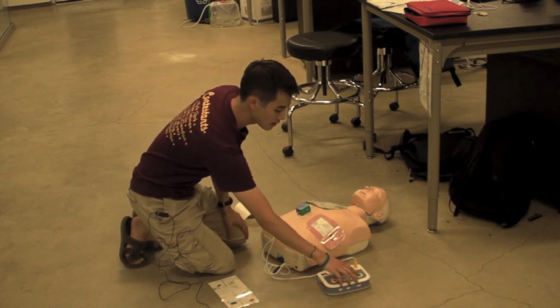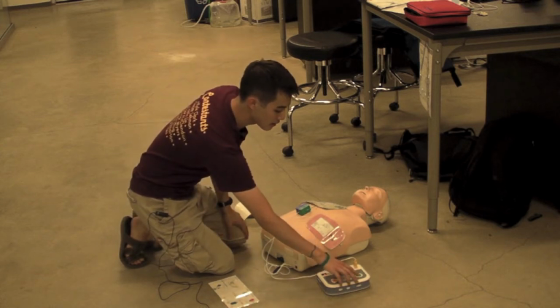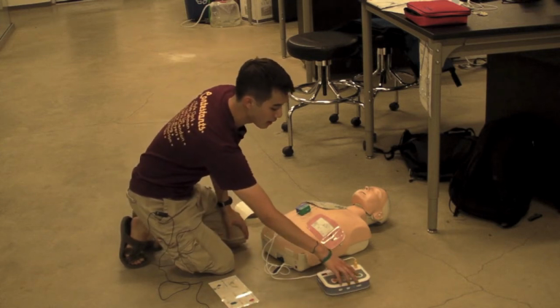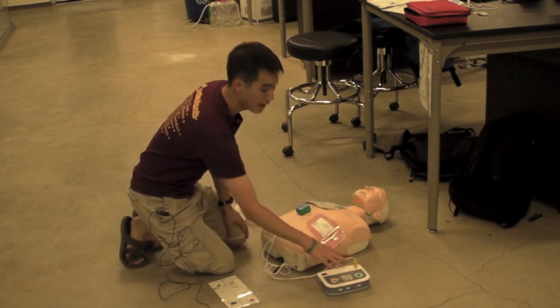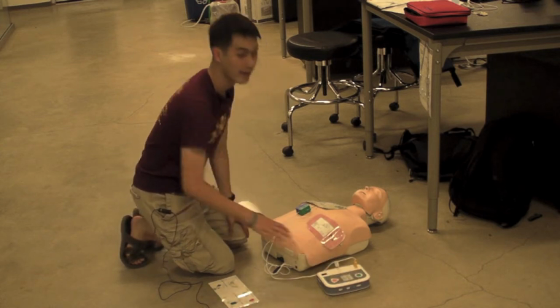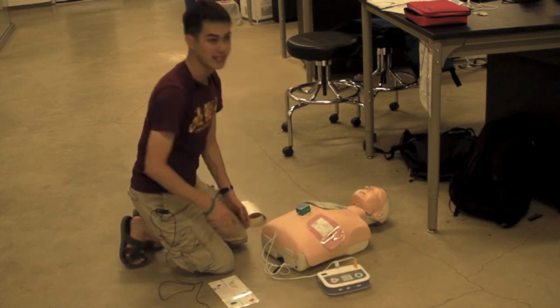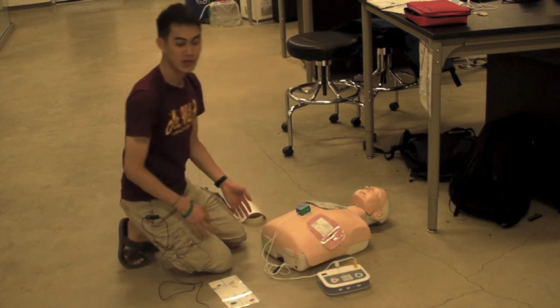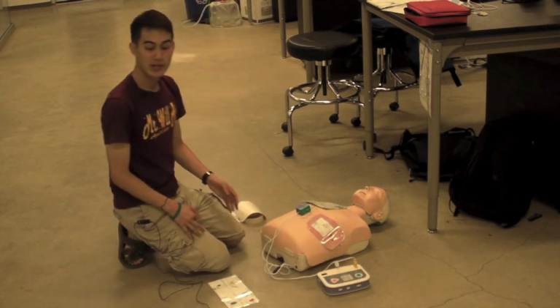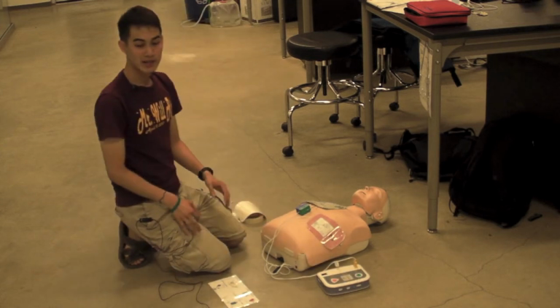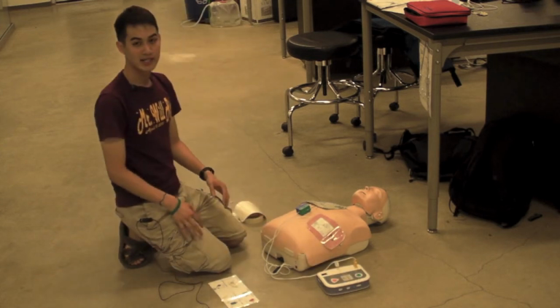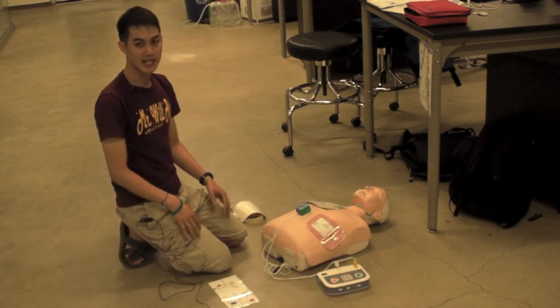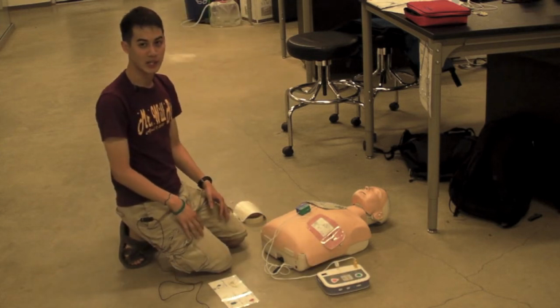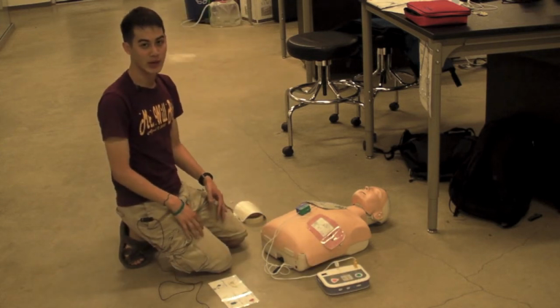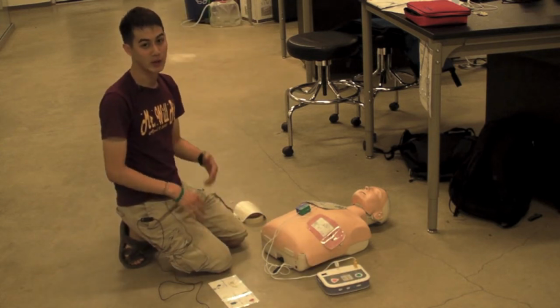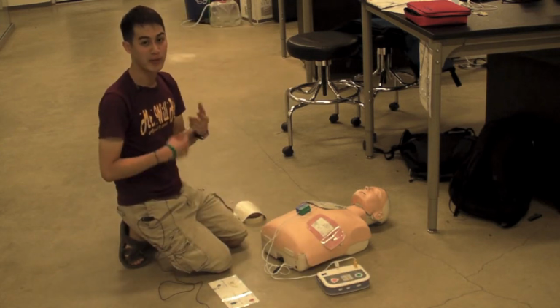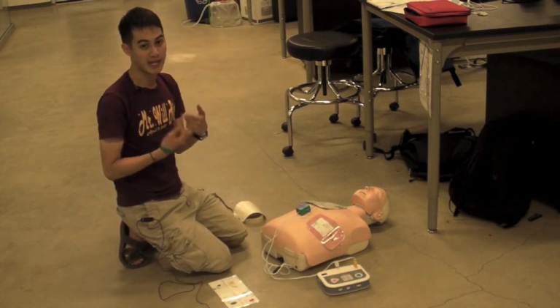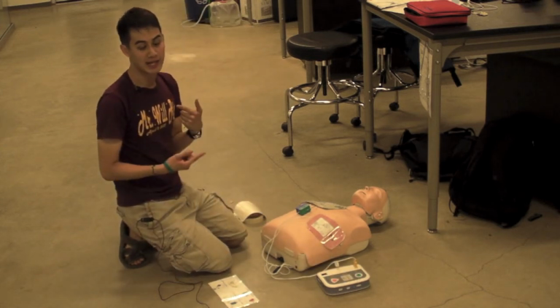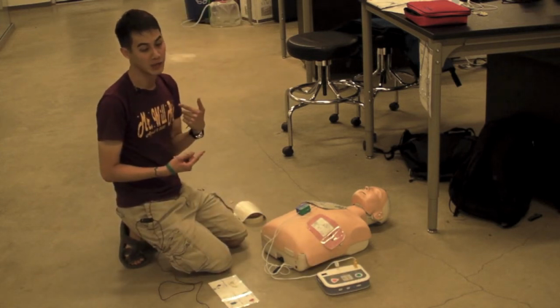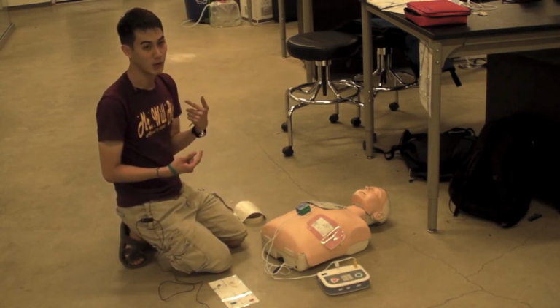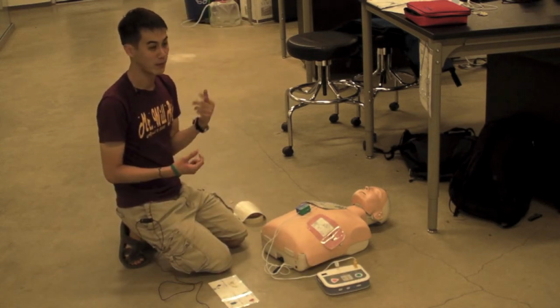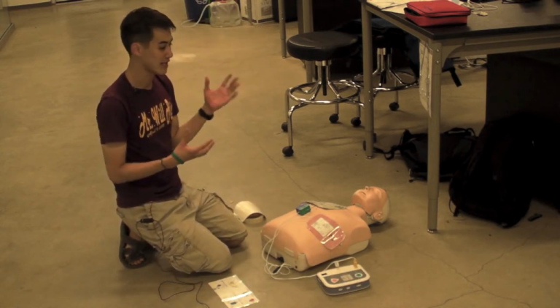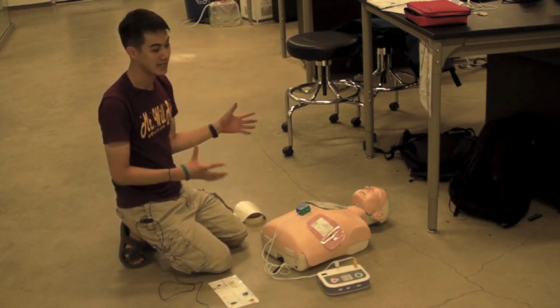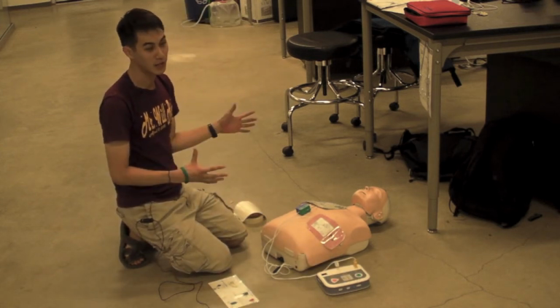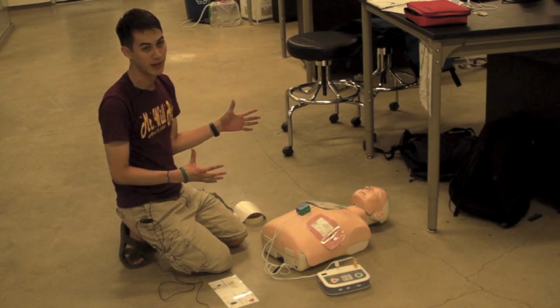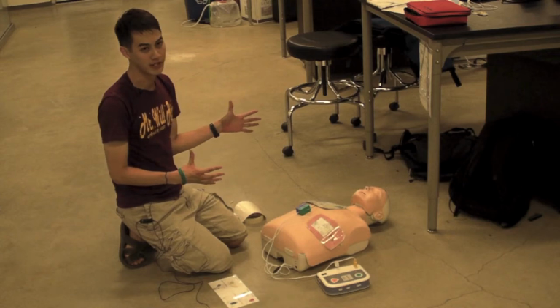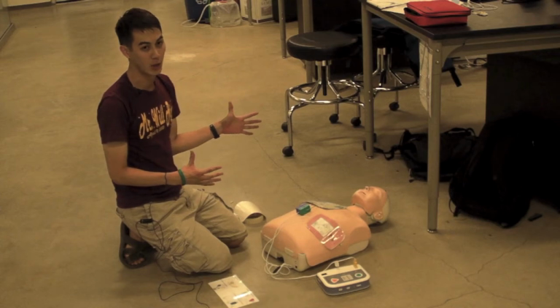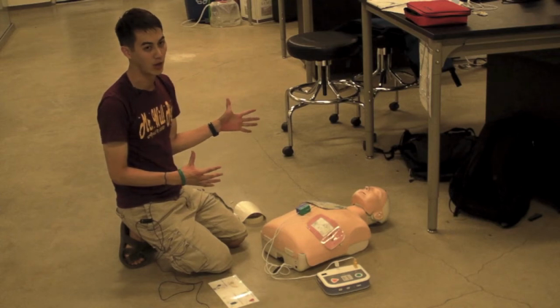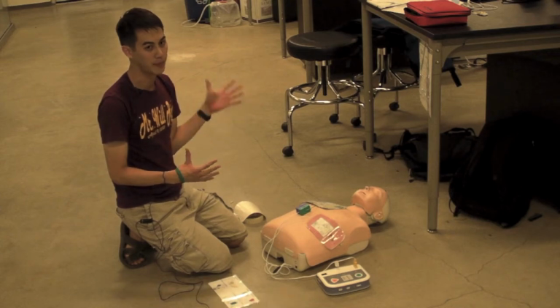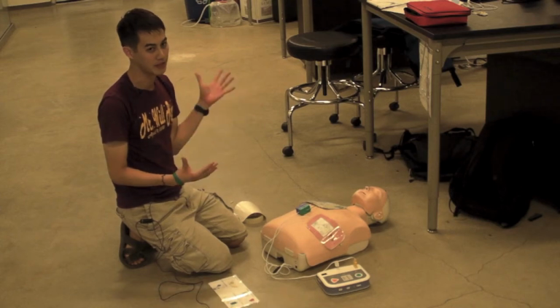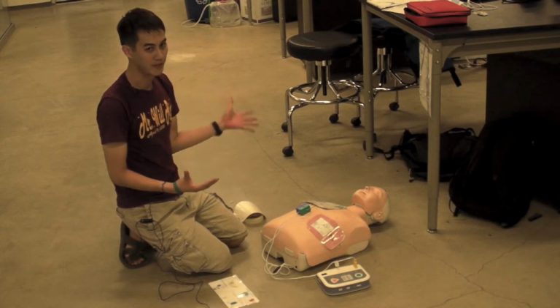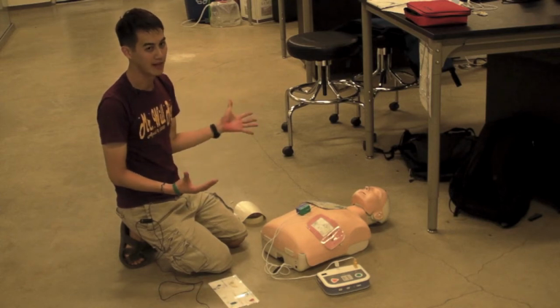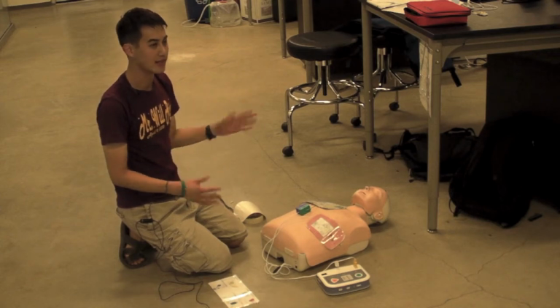The cycle would continue and repeat until you have resuscitated your patient, or if the patient flatlines.